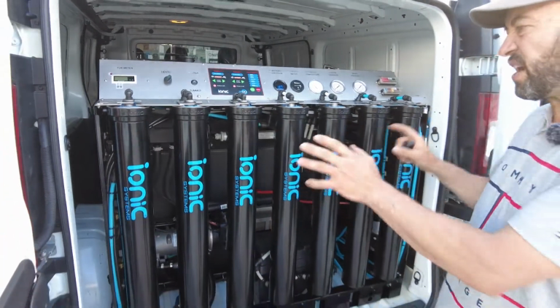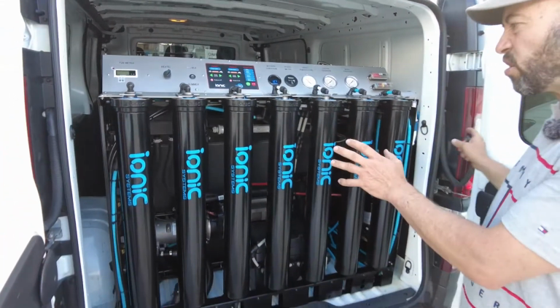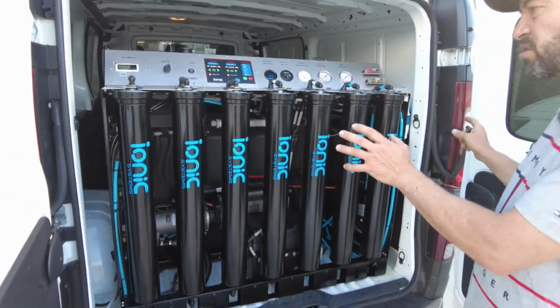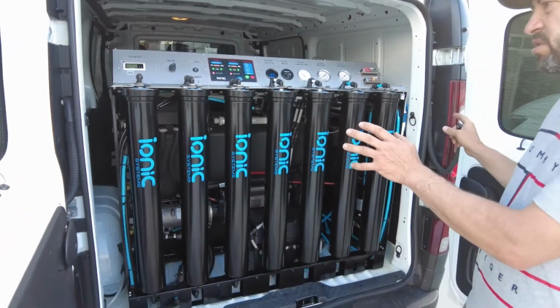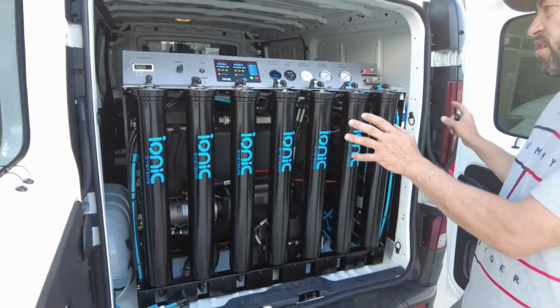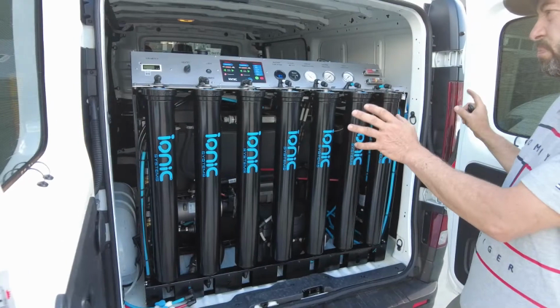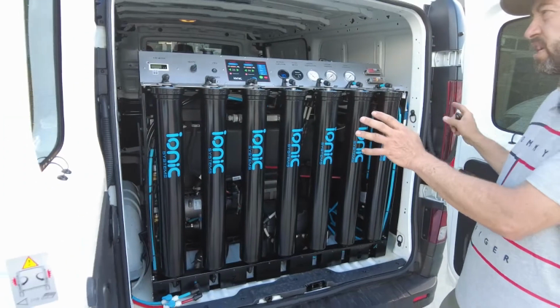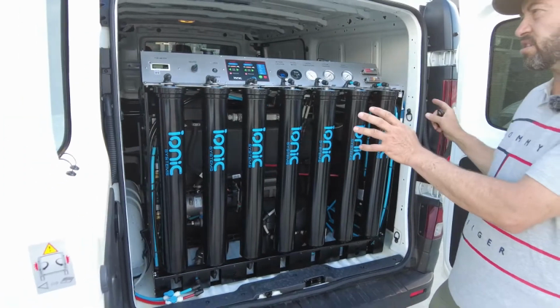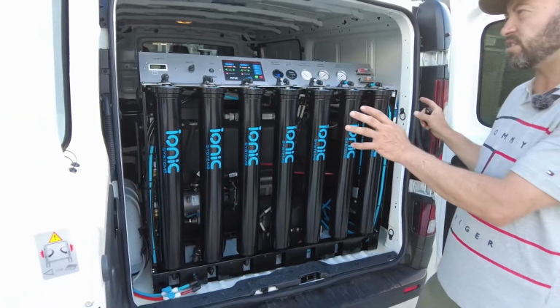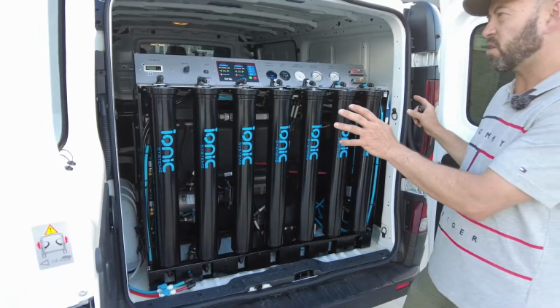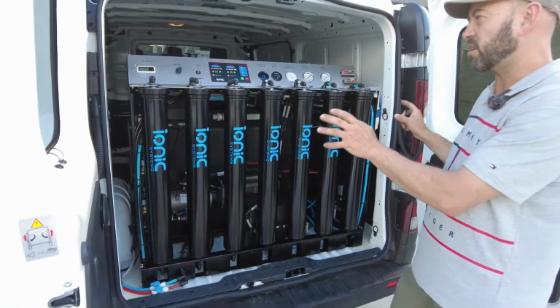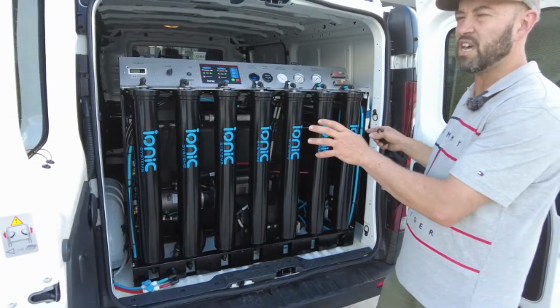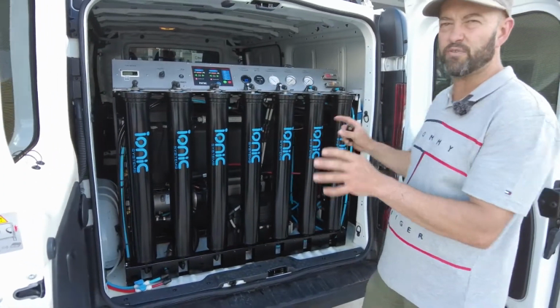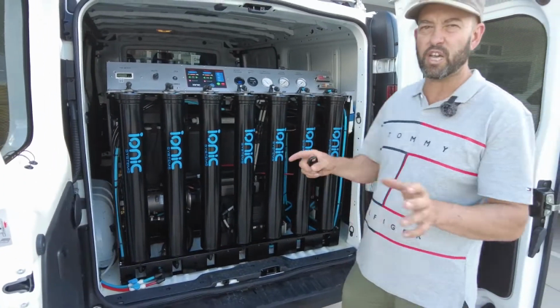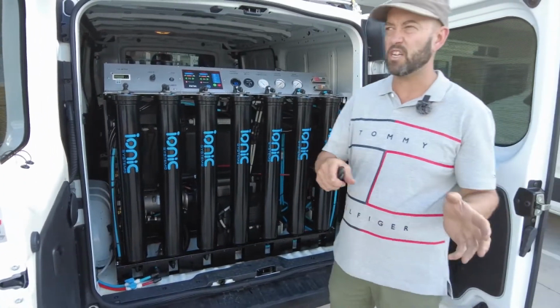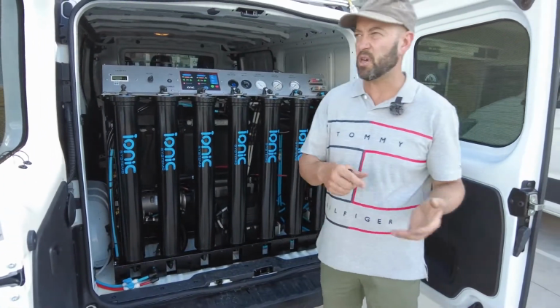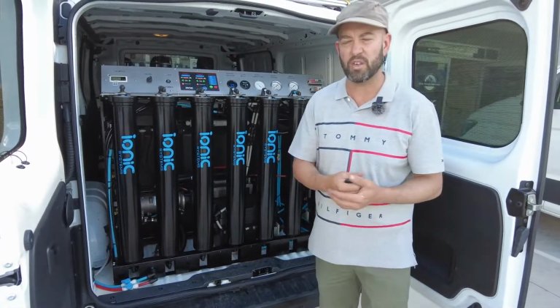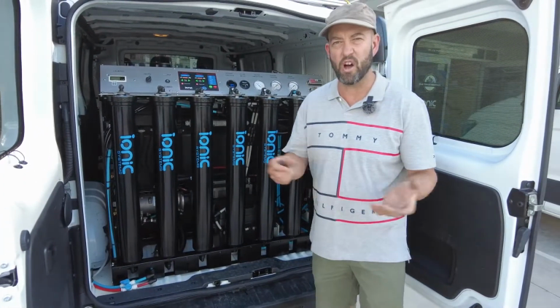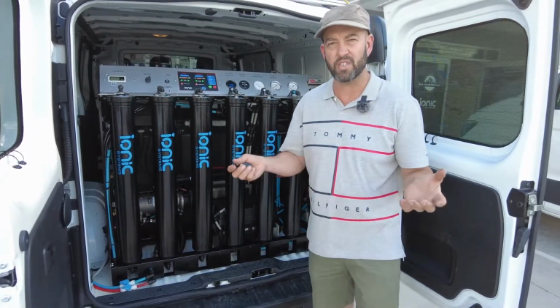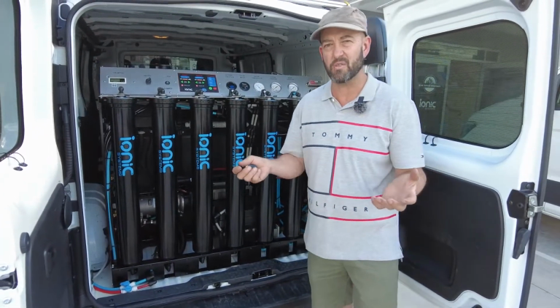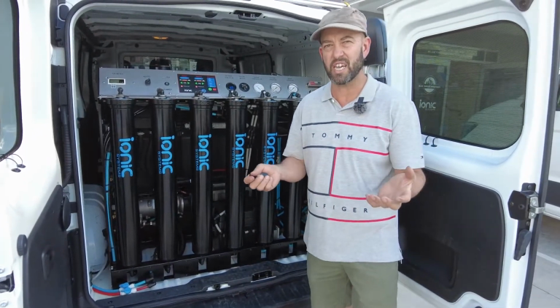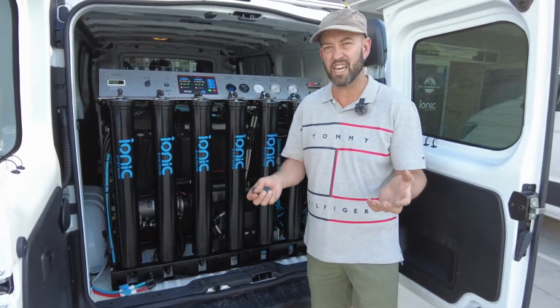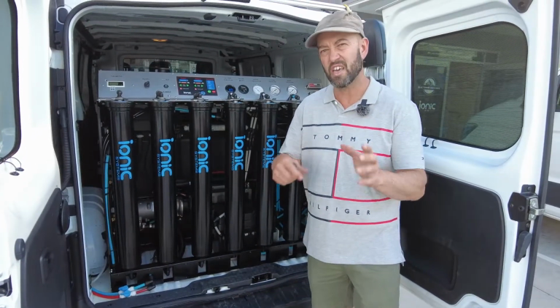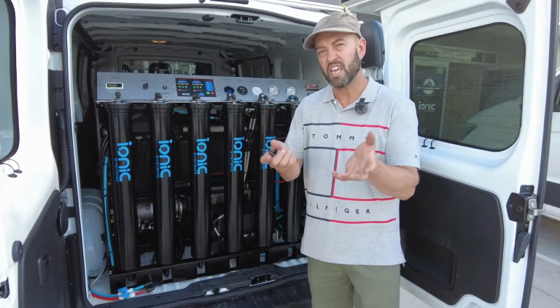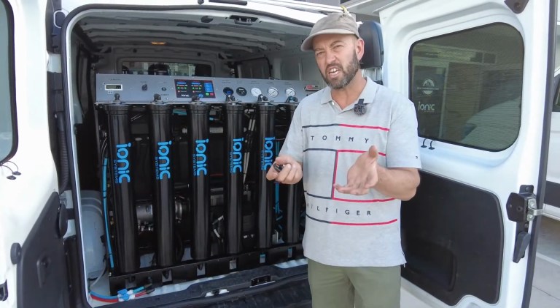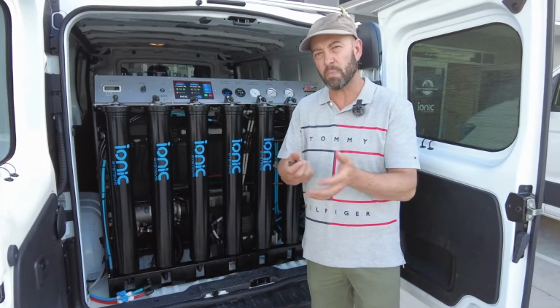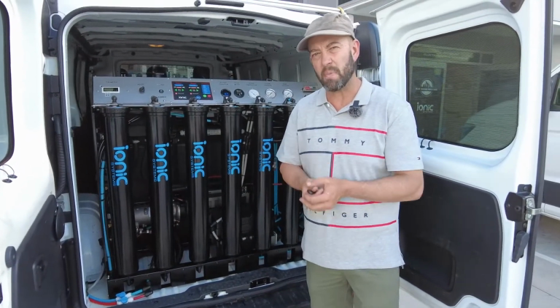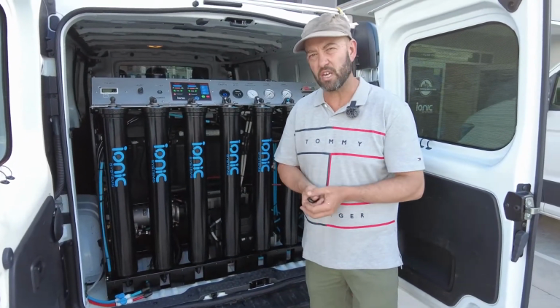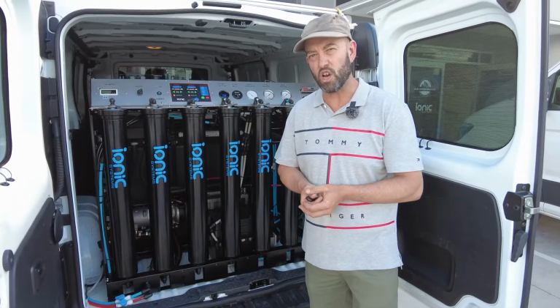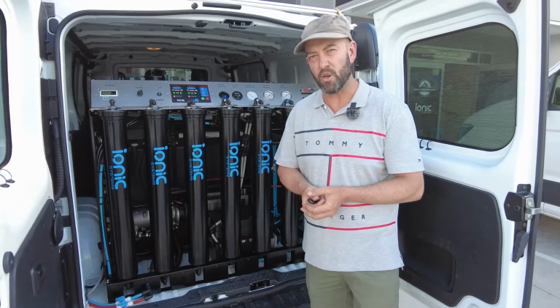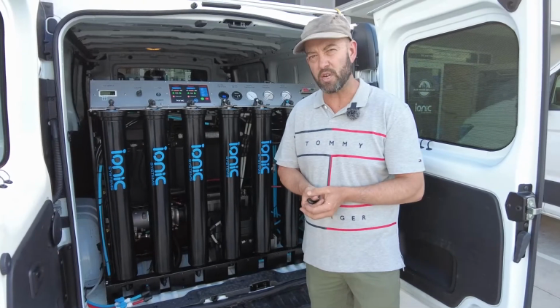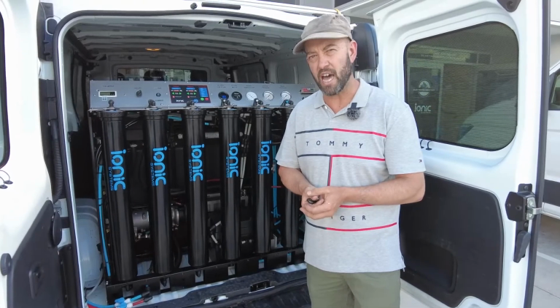Running costs for a particular system like this, even if we shove it into Perth at 500 or 600 TDS, you can expect about a dollar per day.